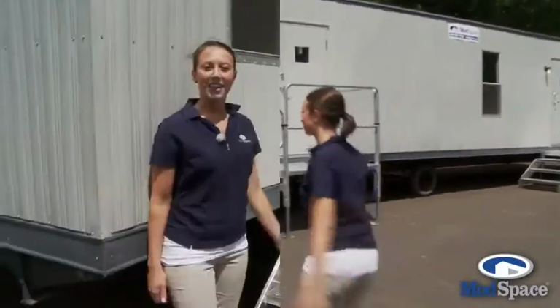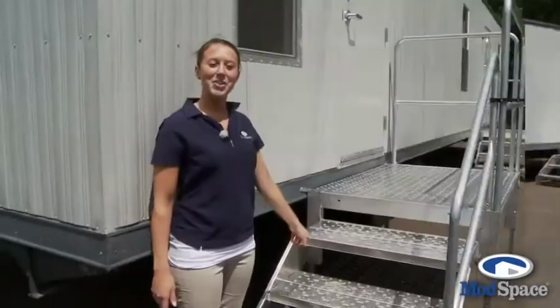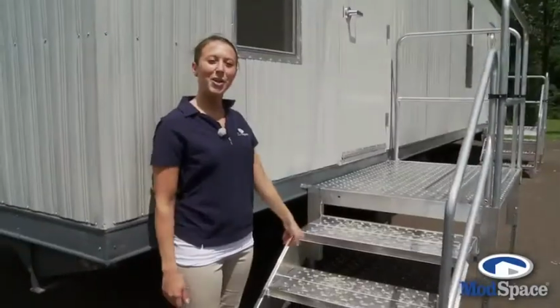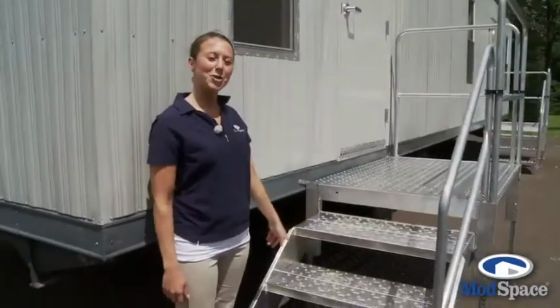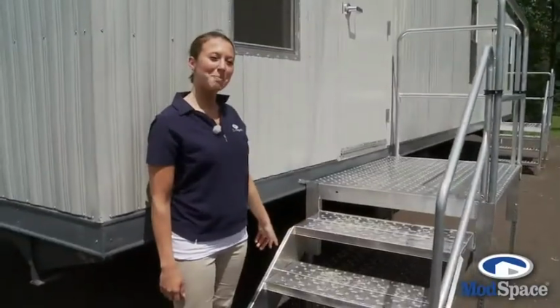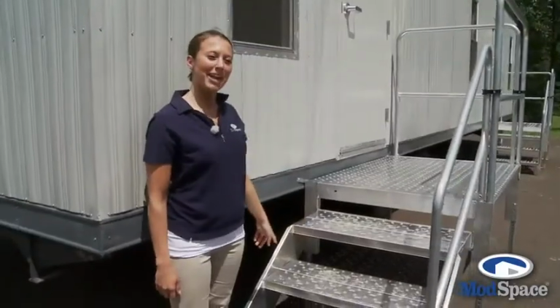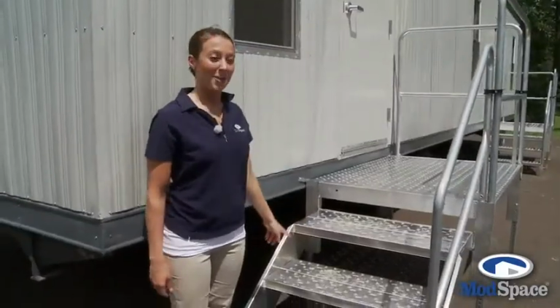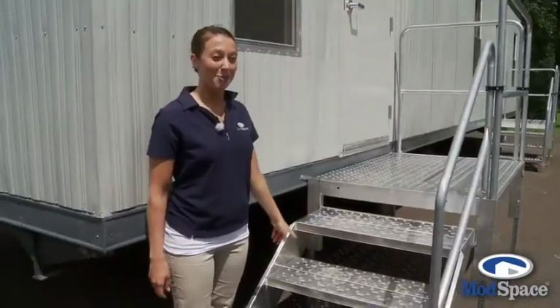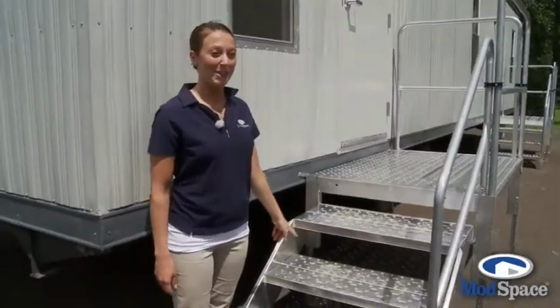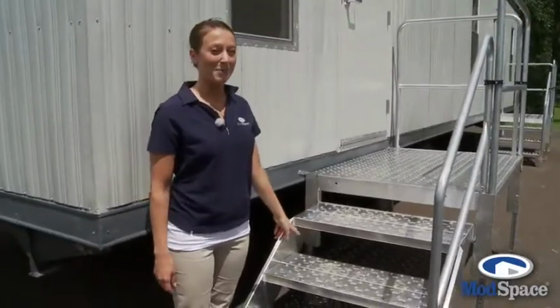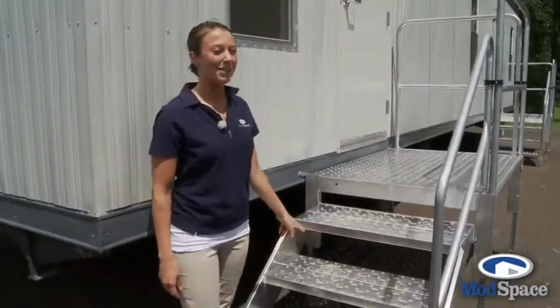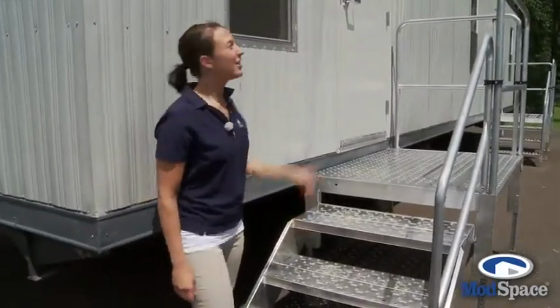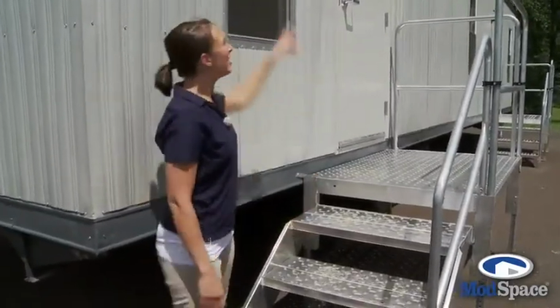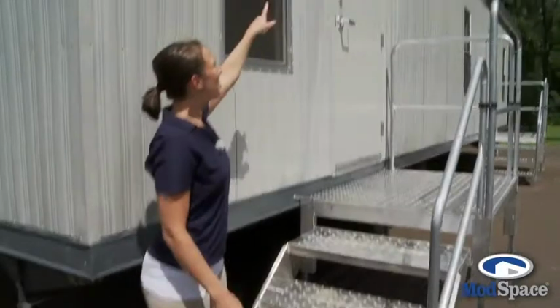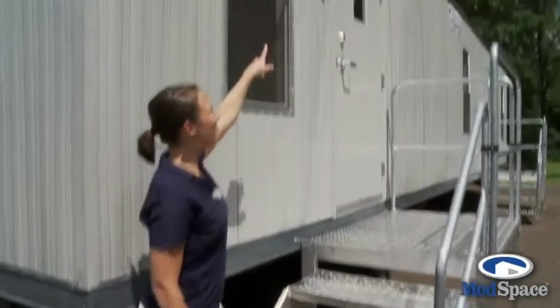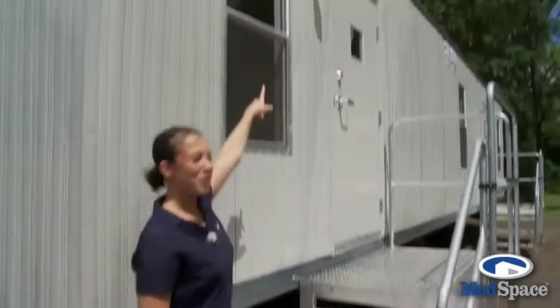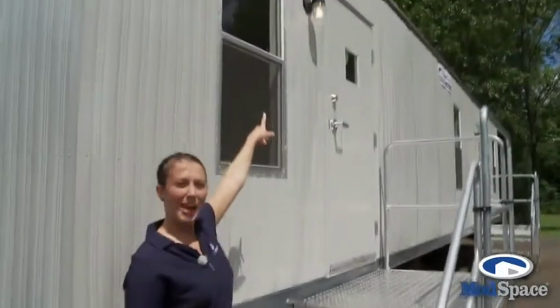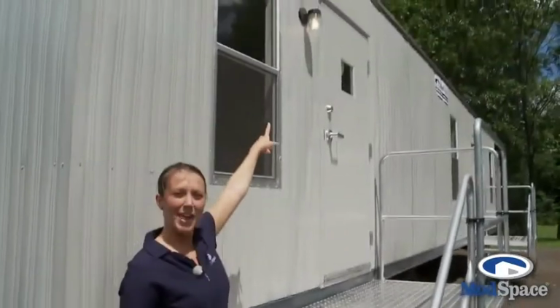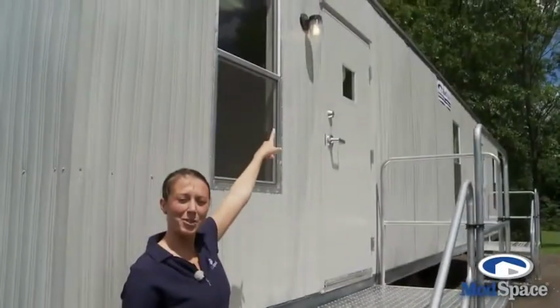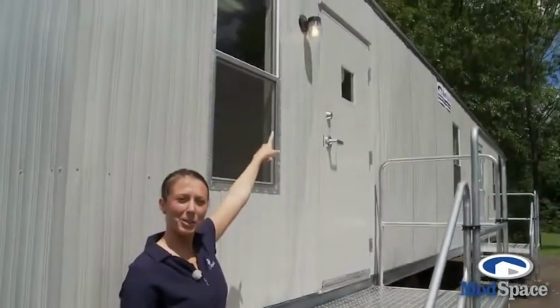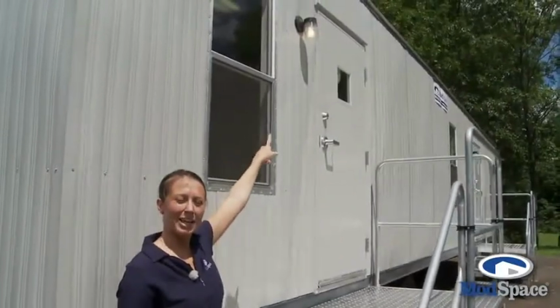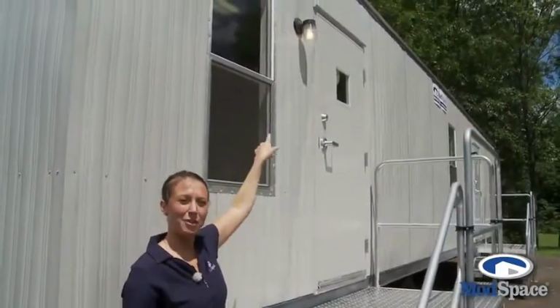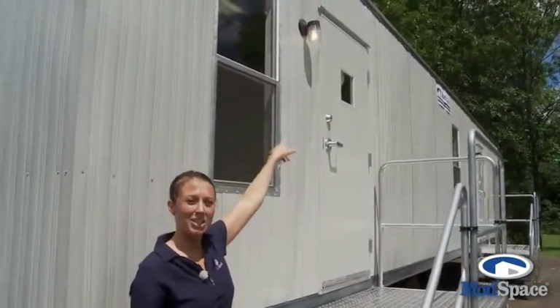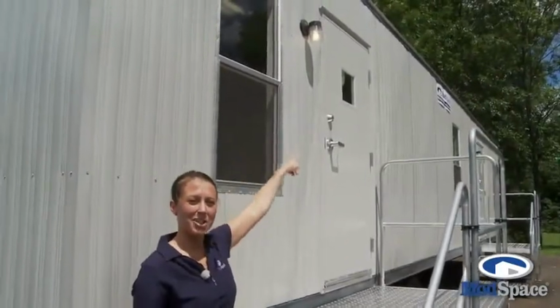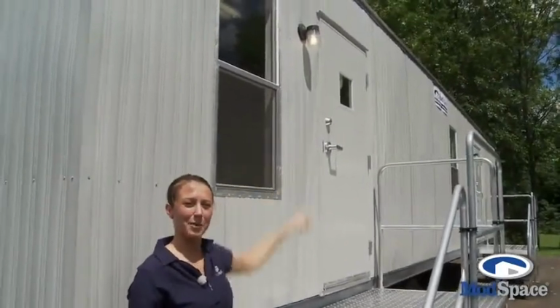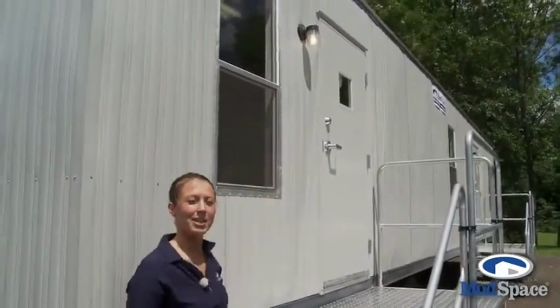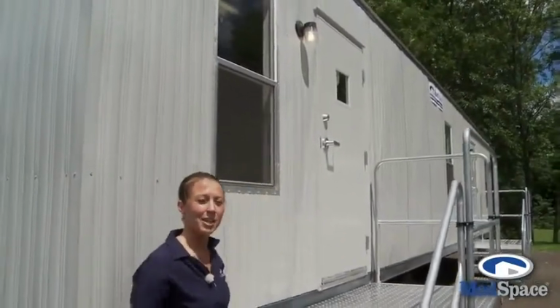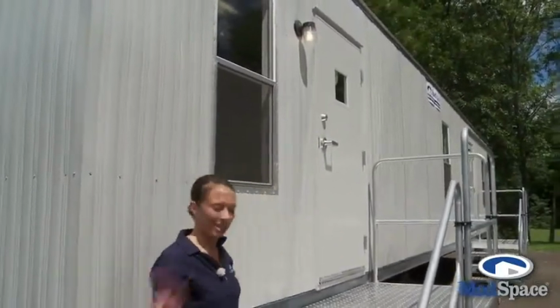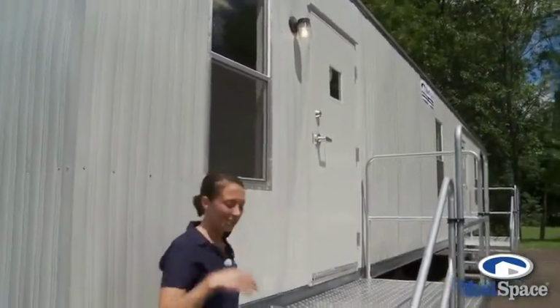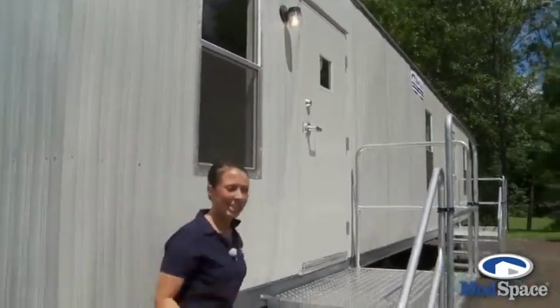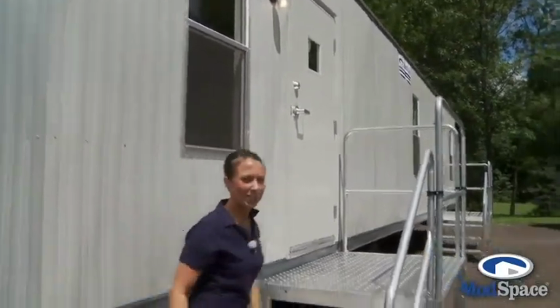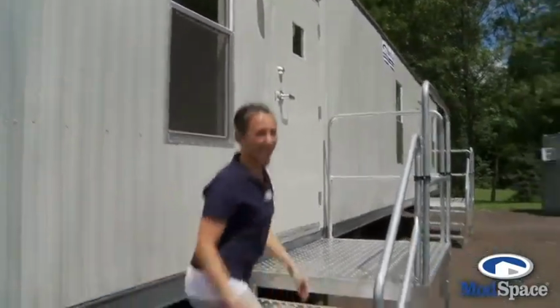These are our OSHA compliant aluminum steps. We also have outdoor lighting for each entryway. Let's take a look inside.